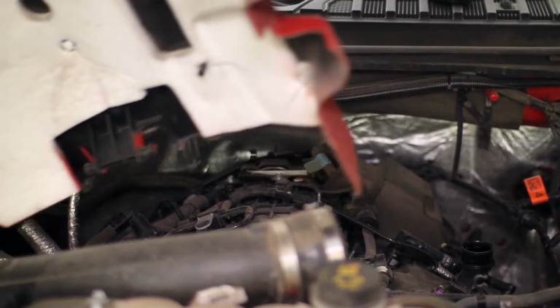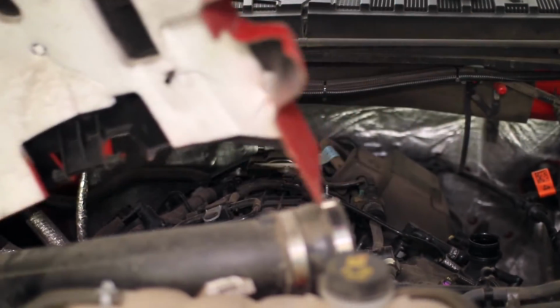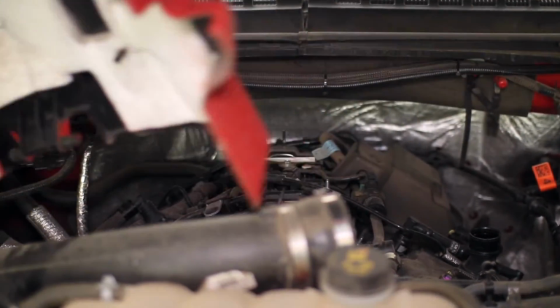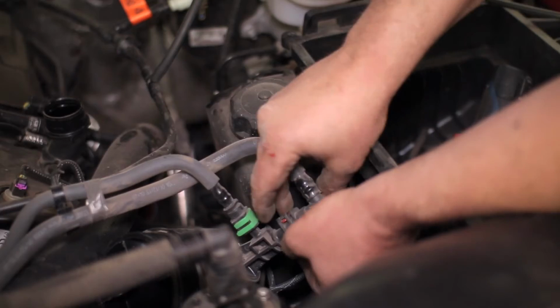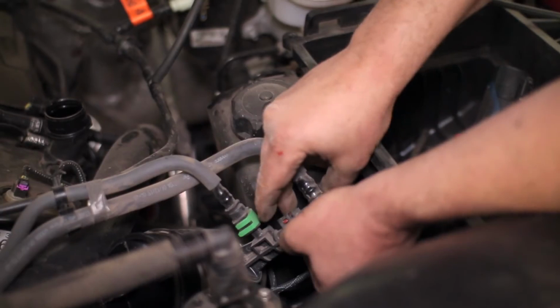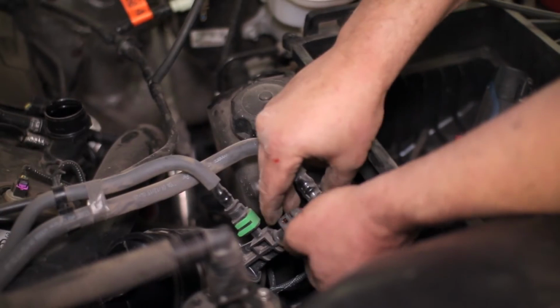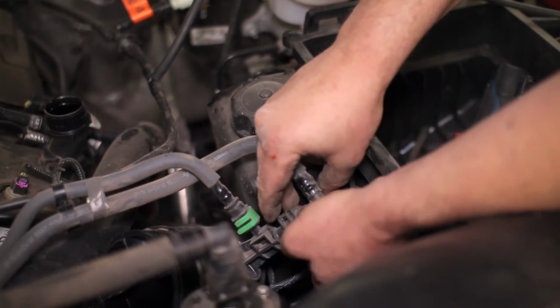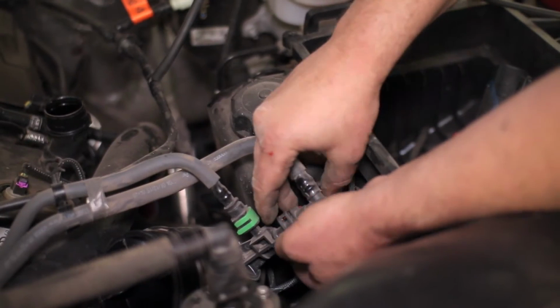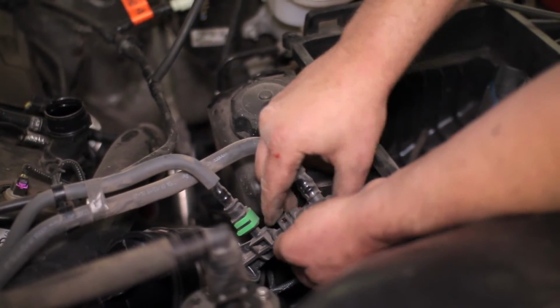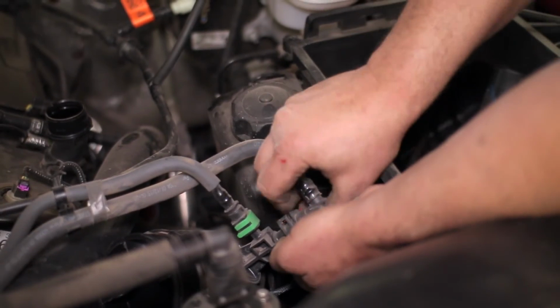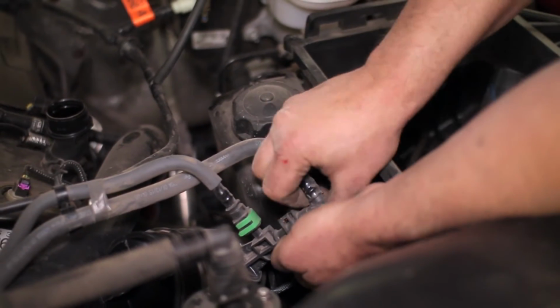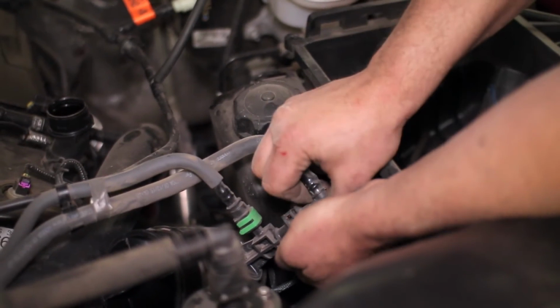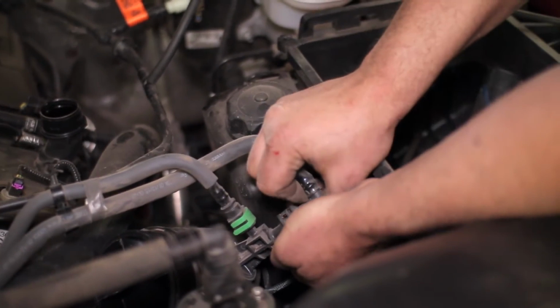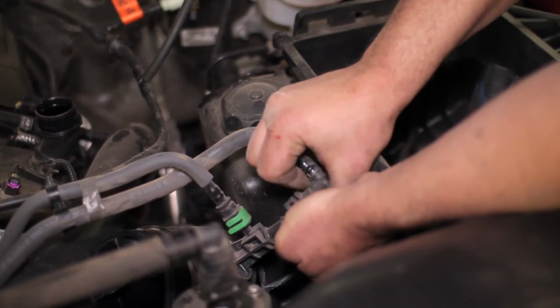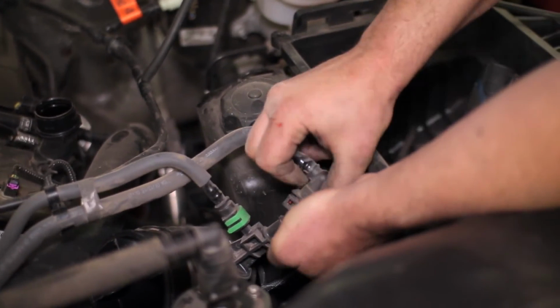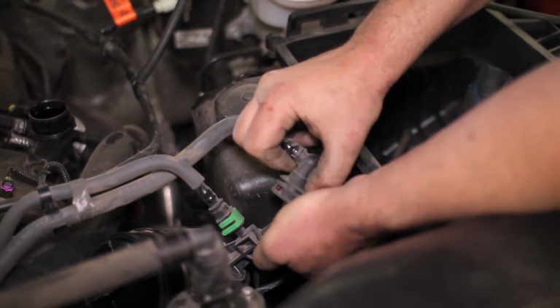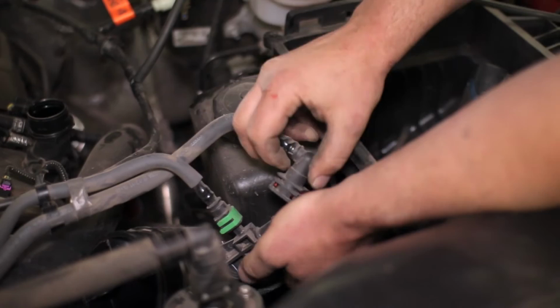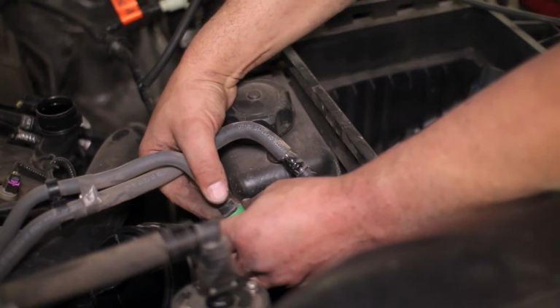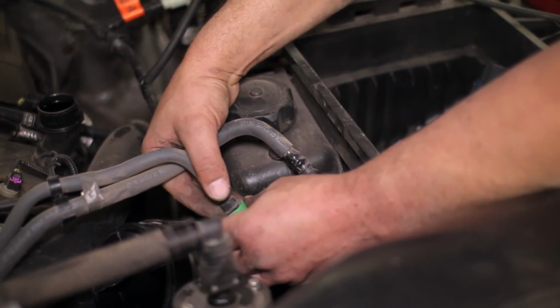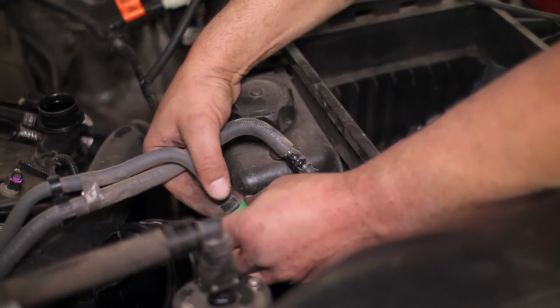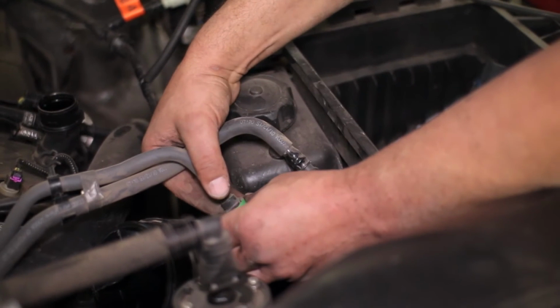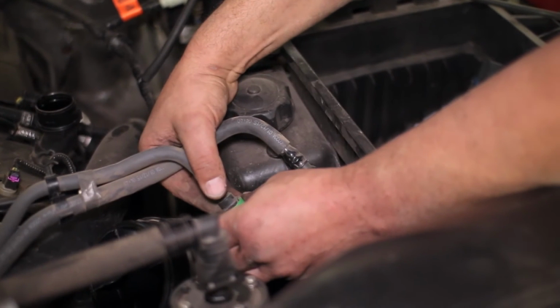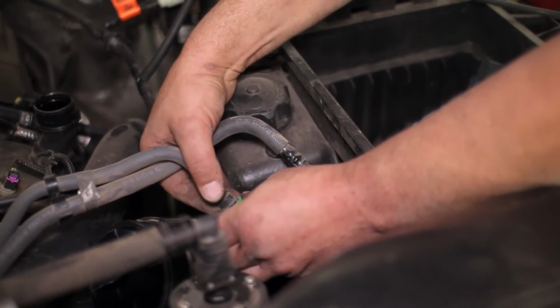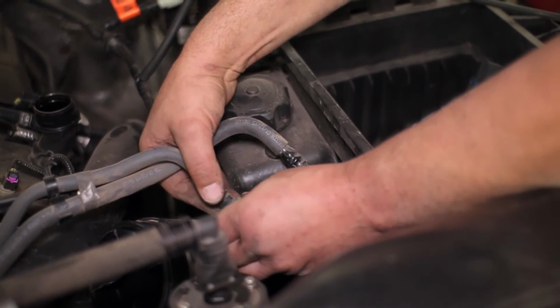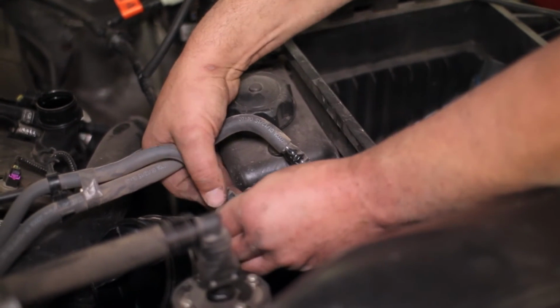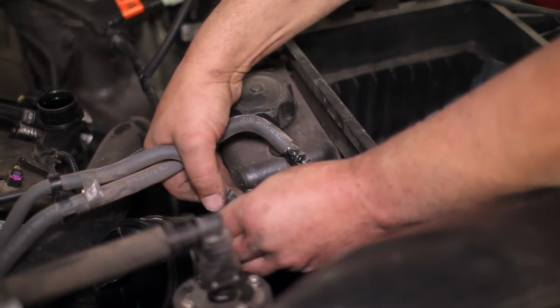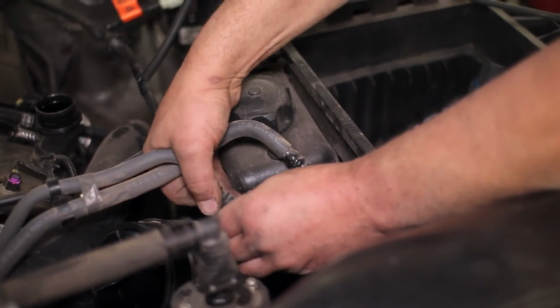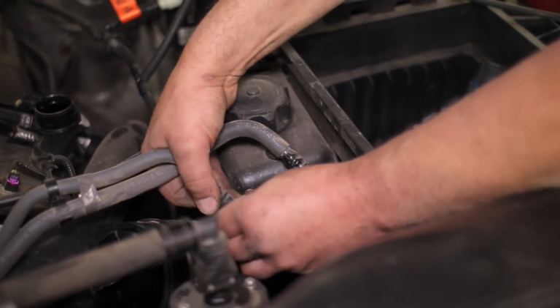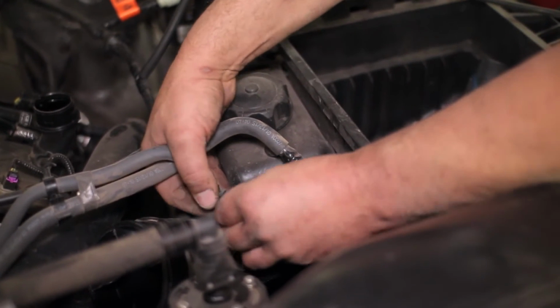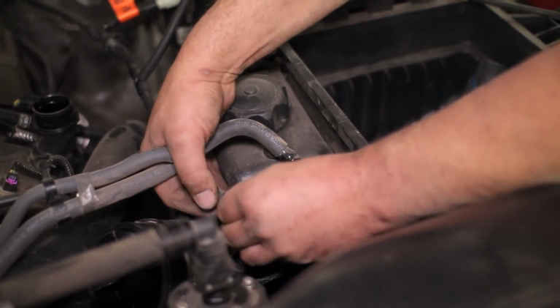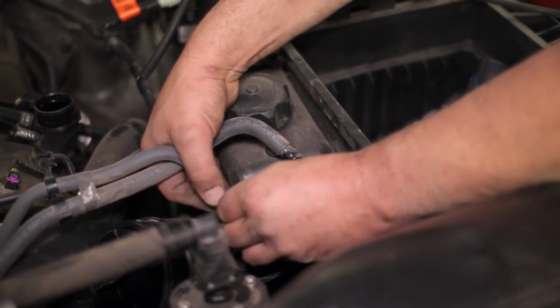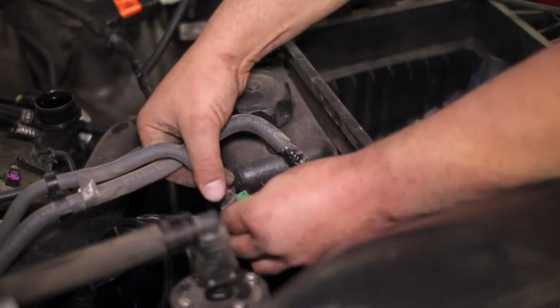Lastly for the driver's side, unclip the two vacuum lines and the stock charge pipe can be removed with a little patience.